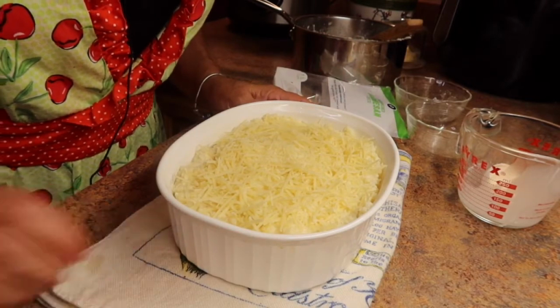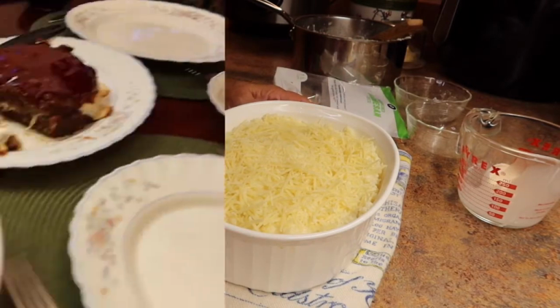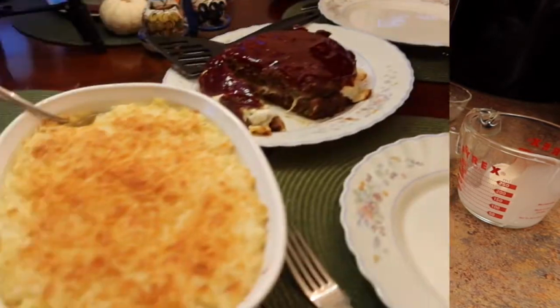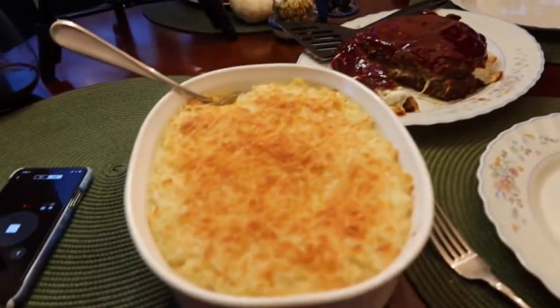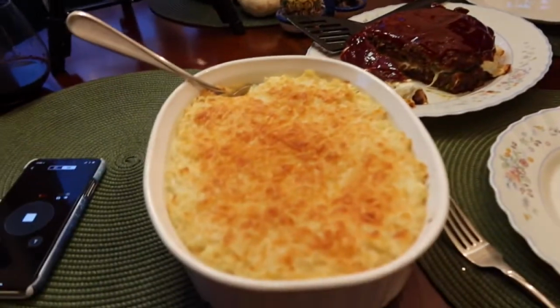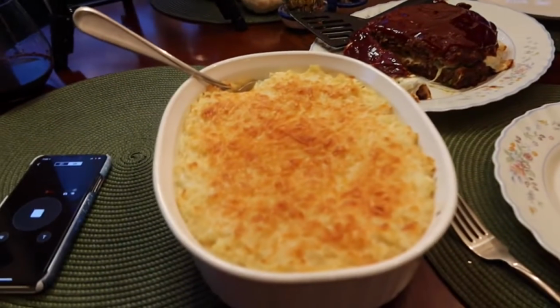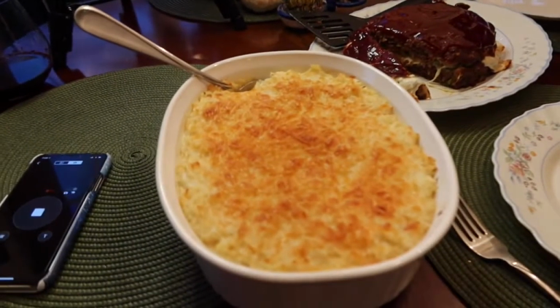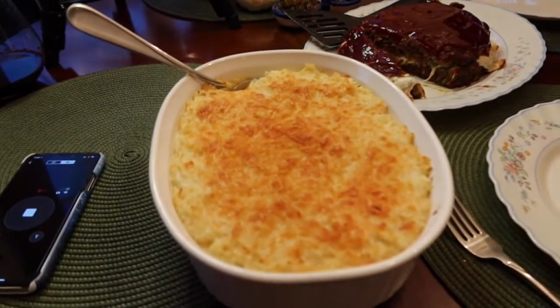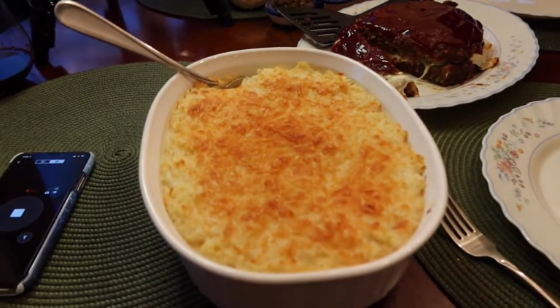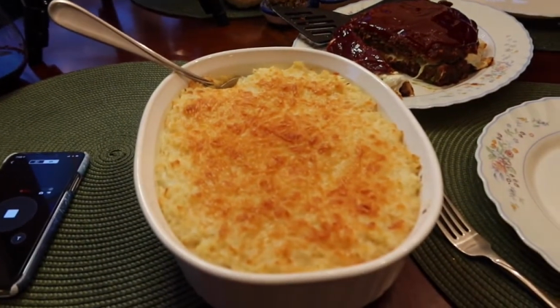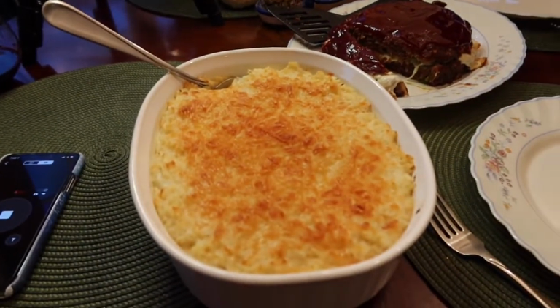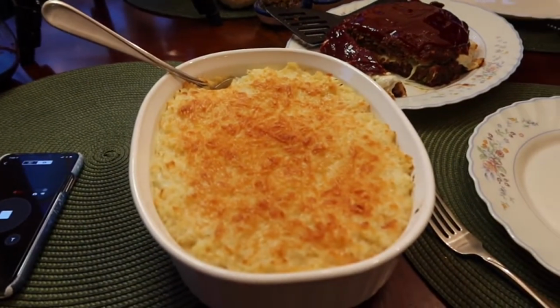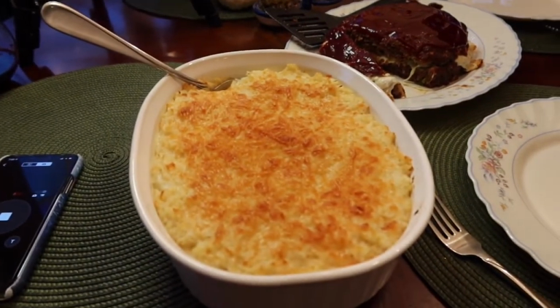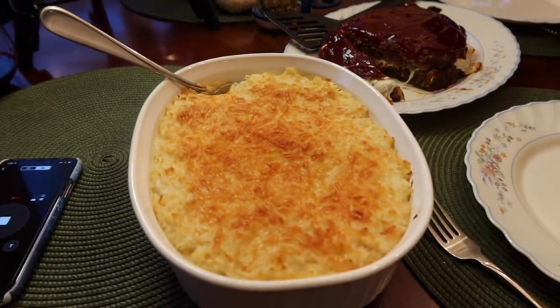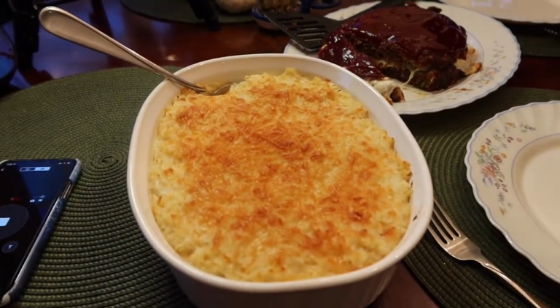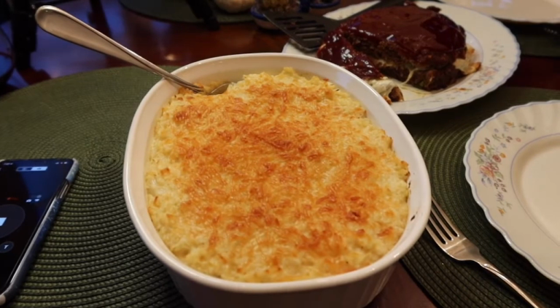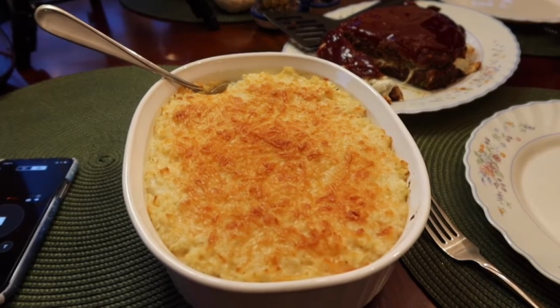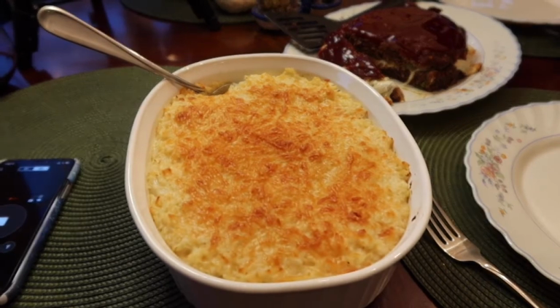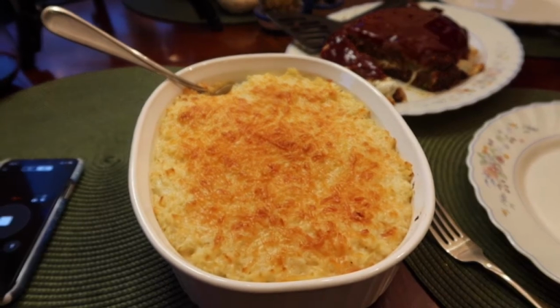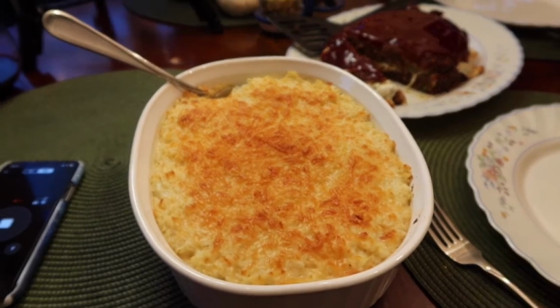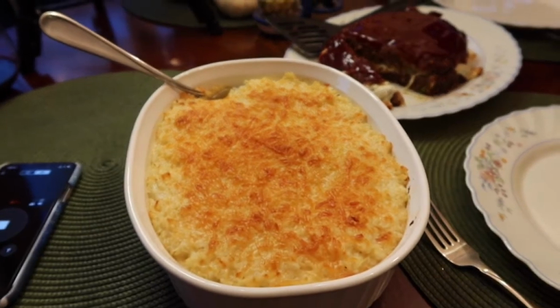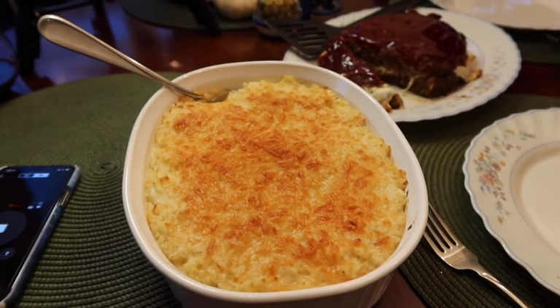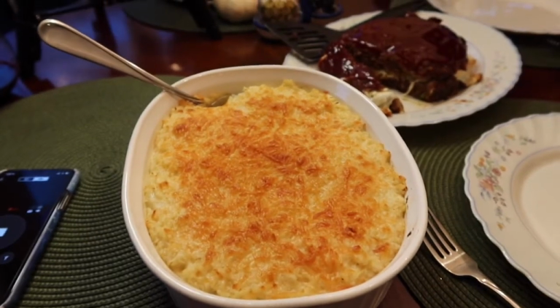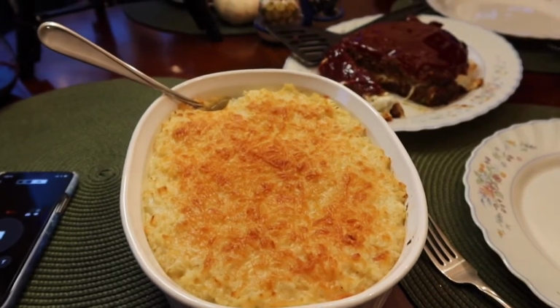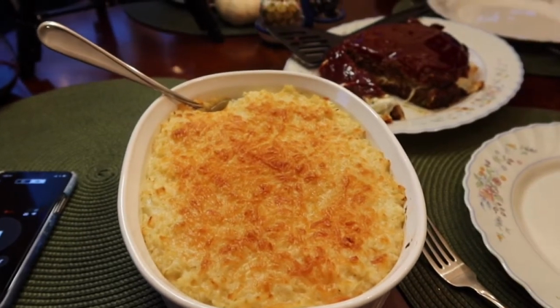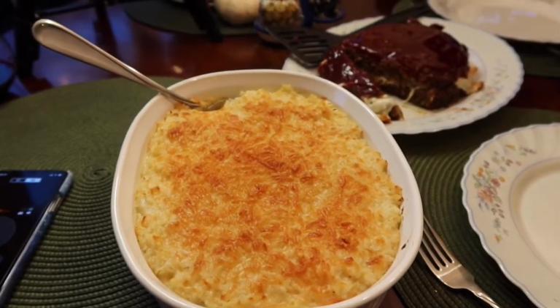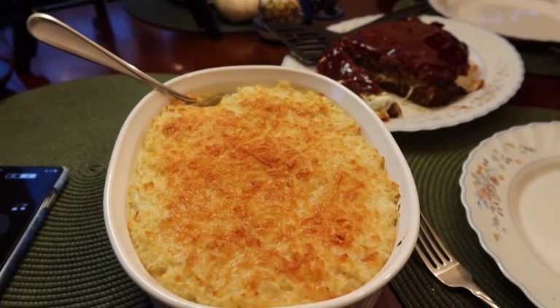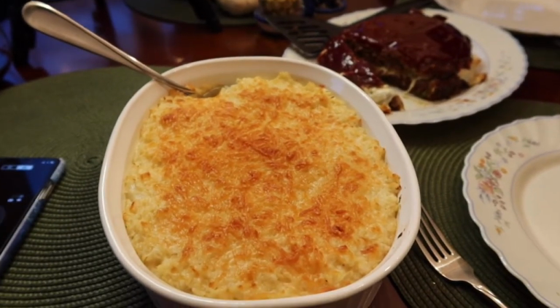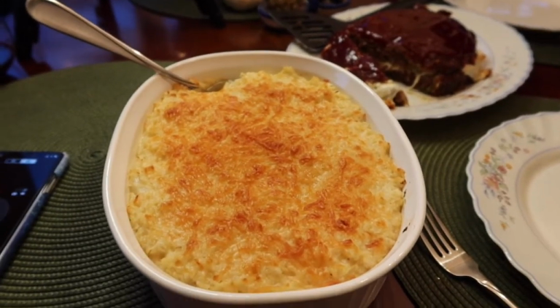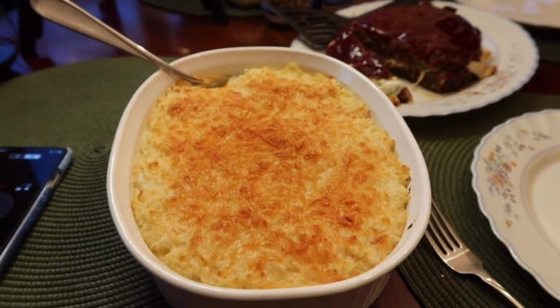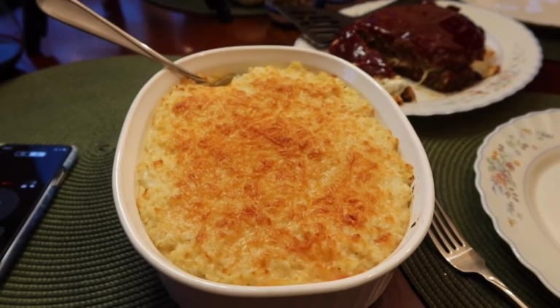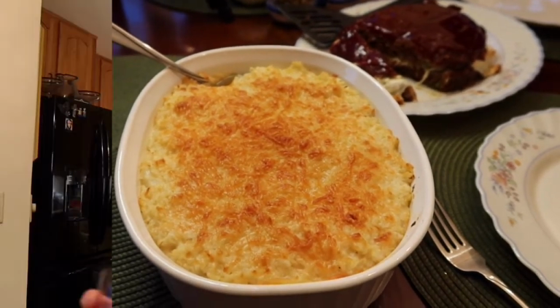And here is my wonderful cheesy, cheesy cauliflower casserole.